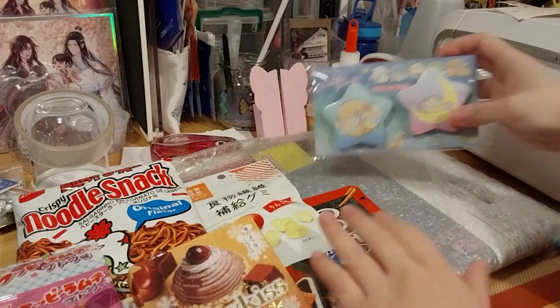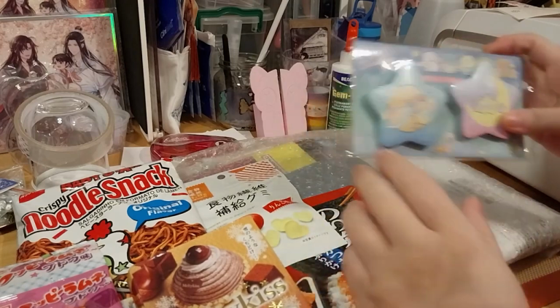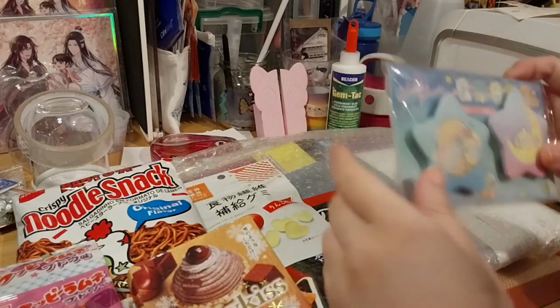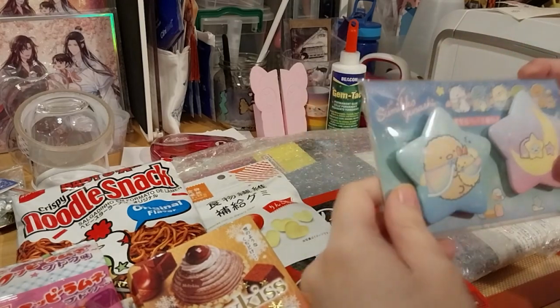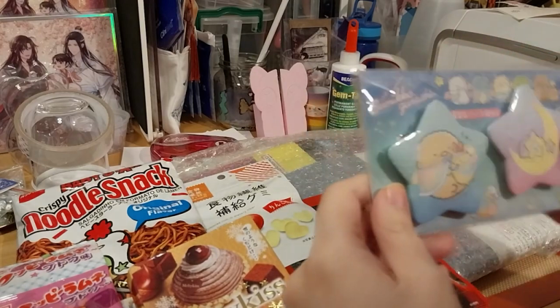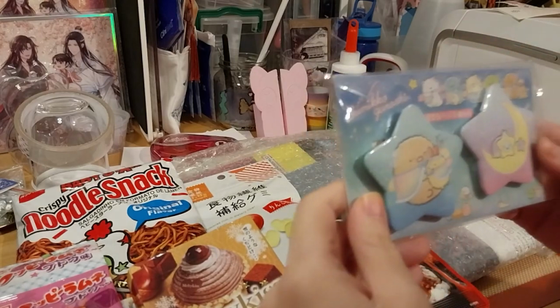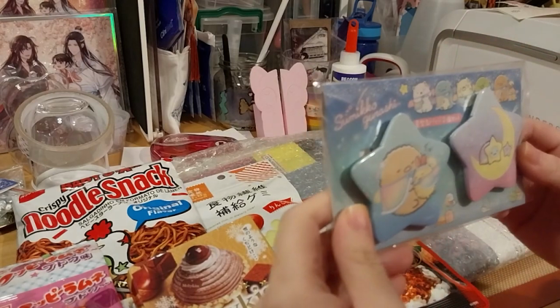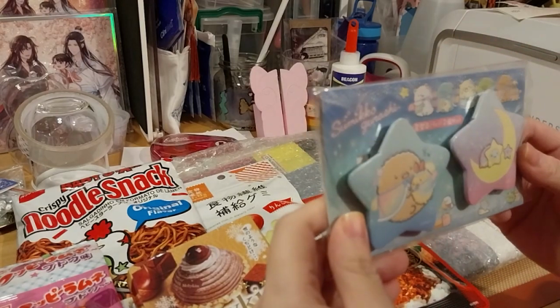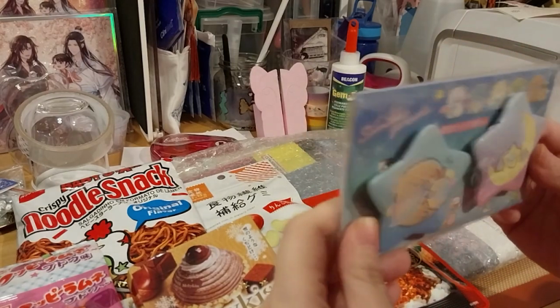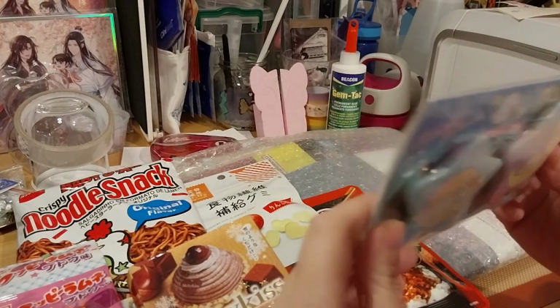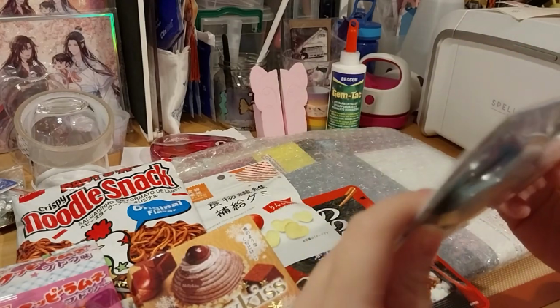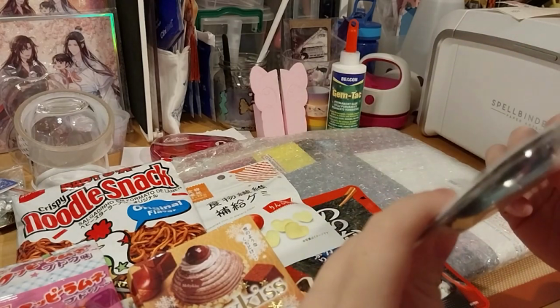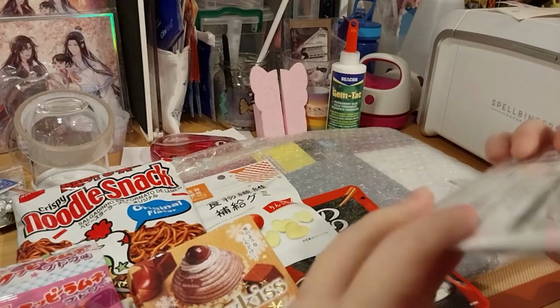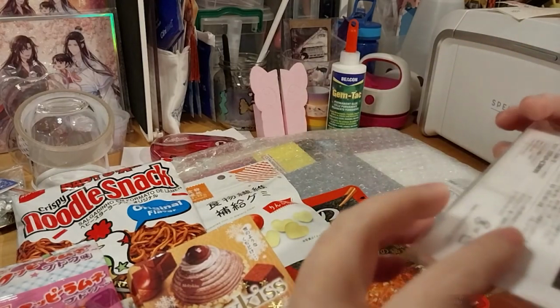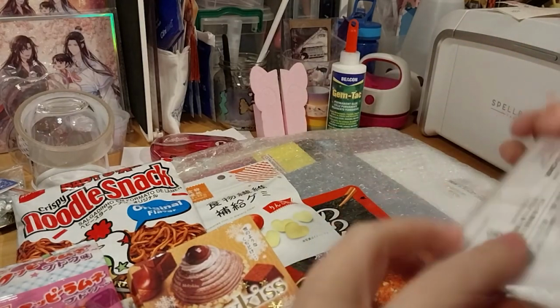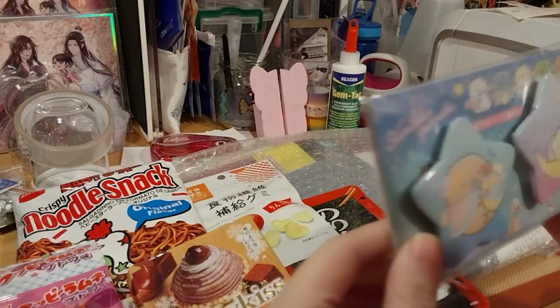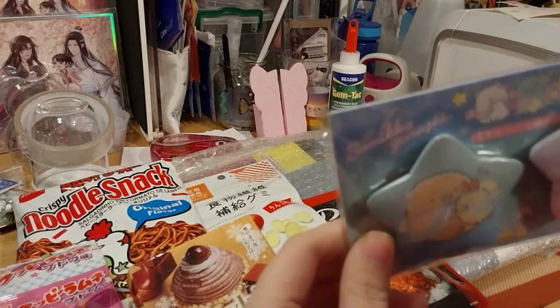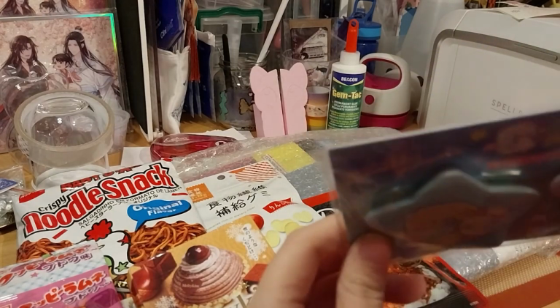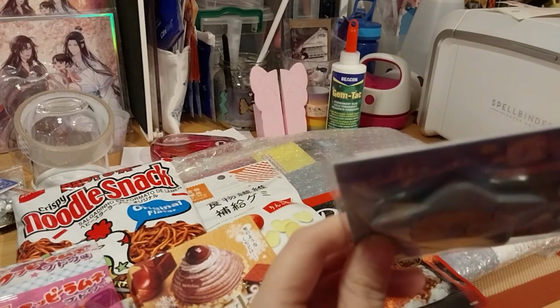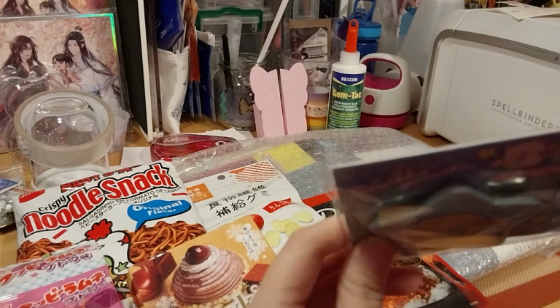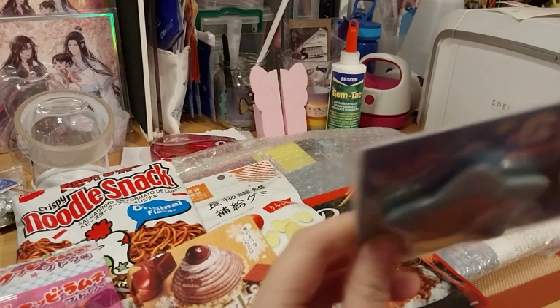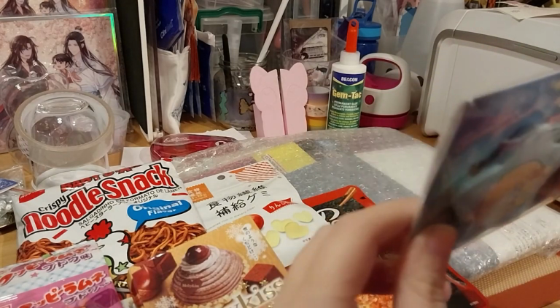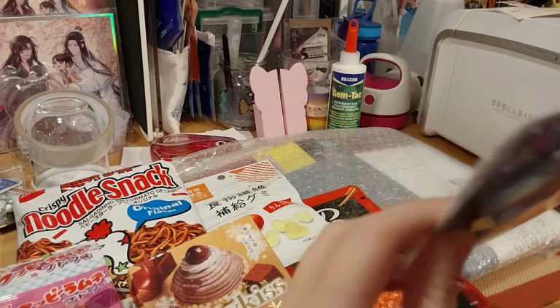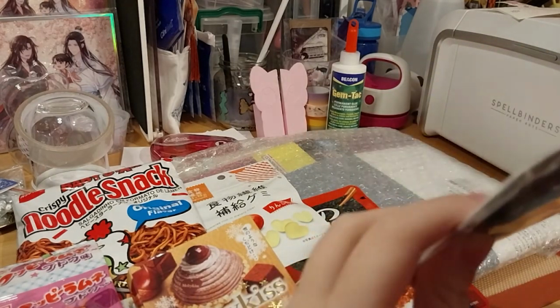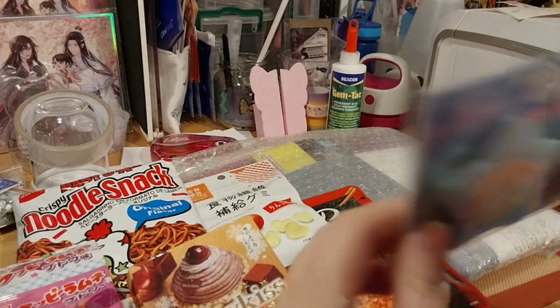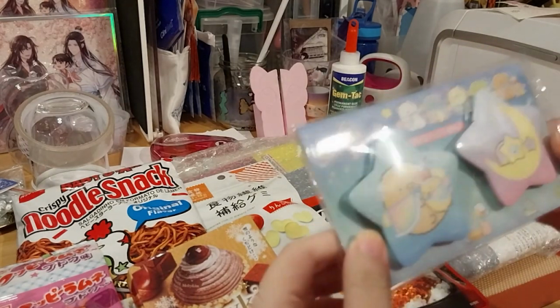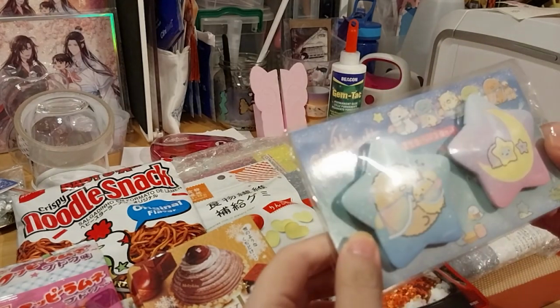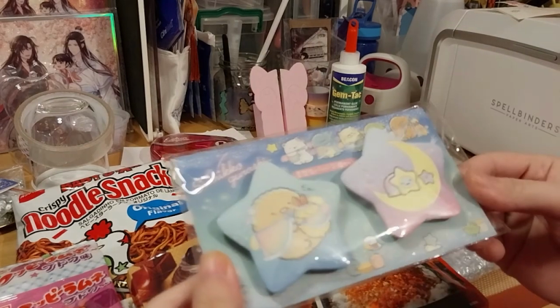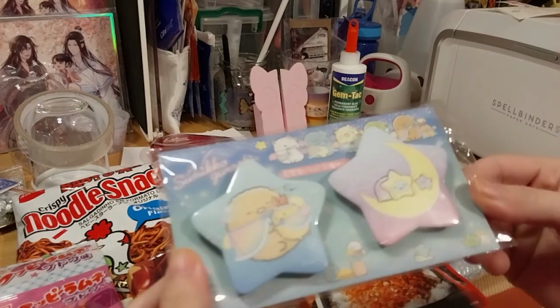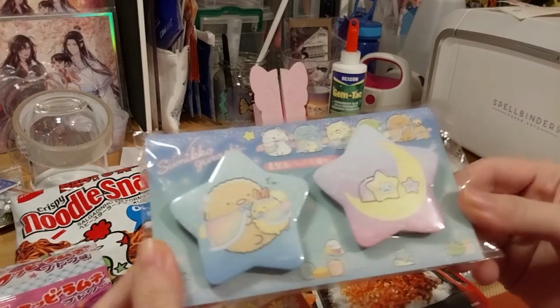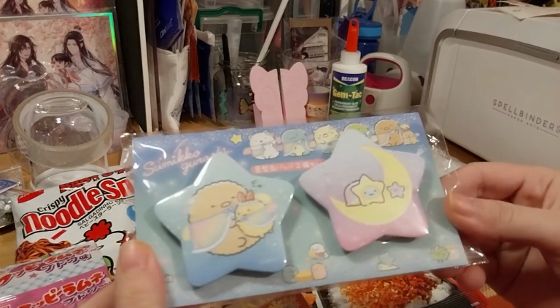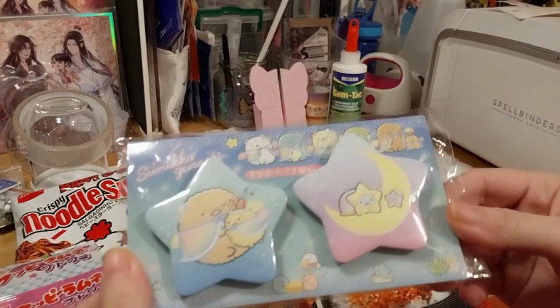Ooh, this is Tsukuburashi button badges. They're cute.